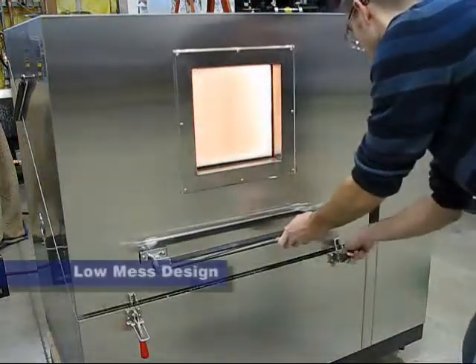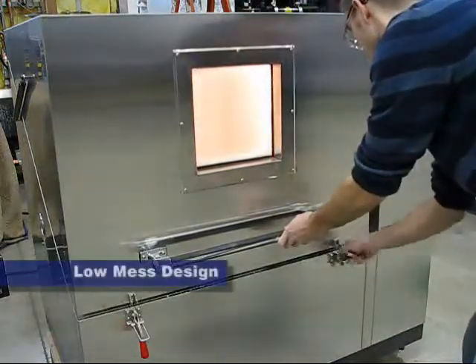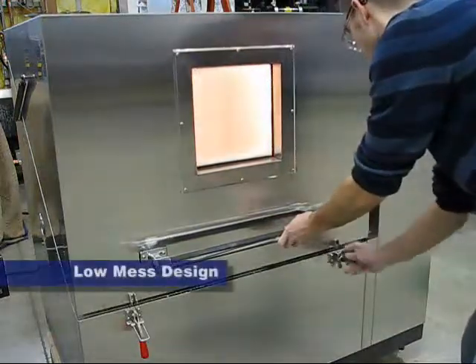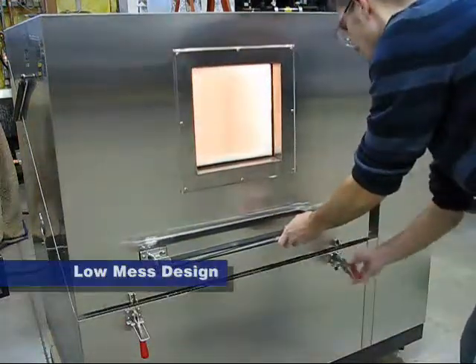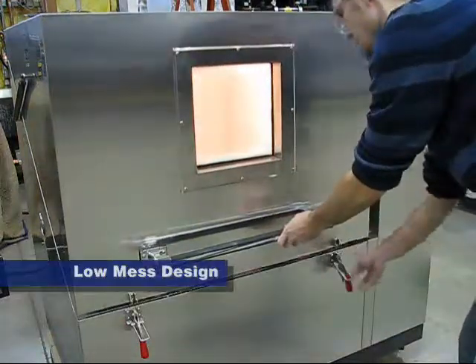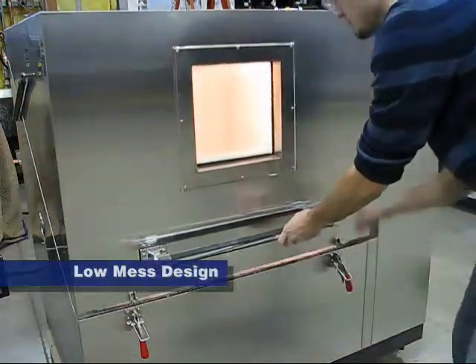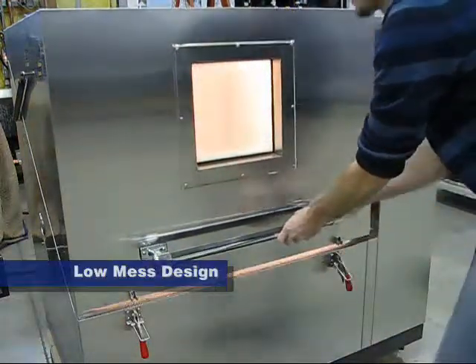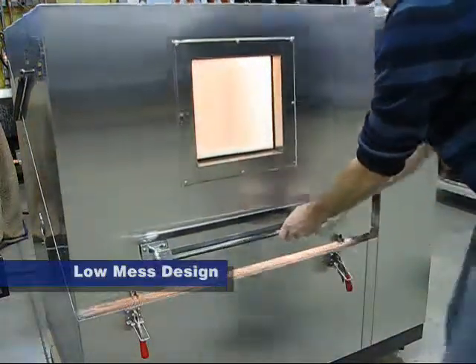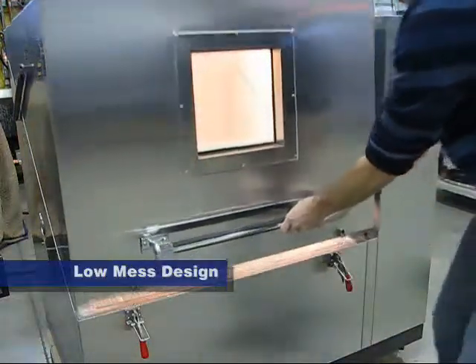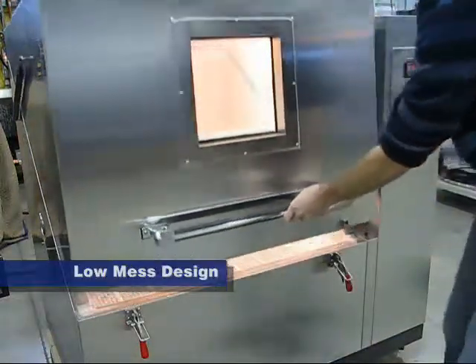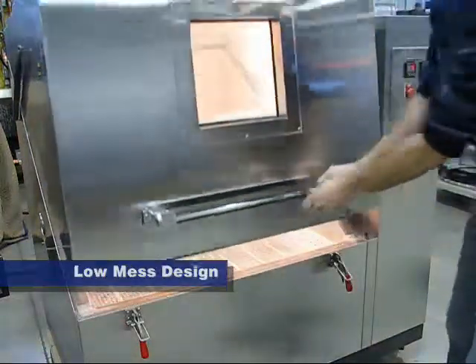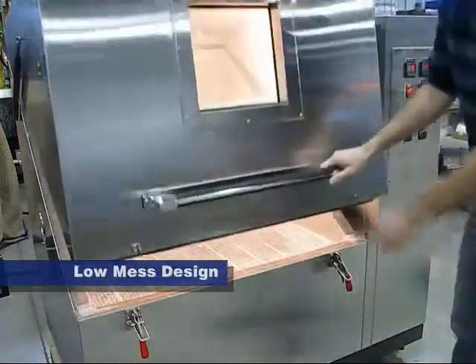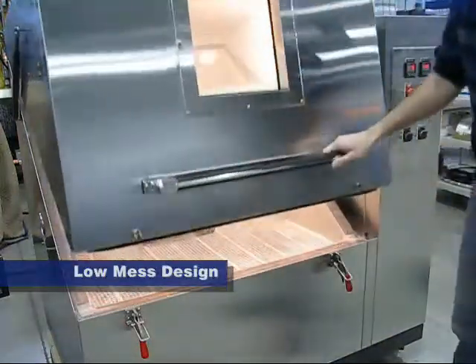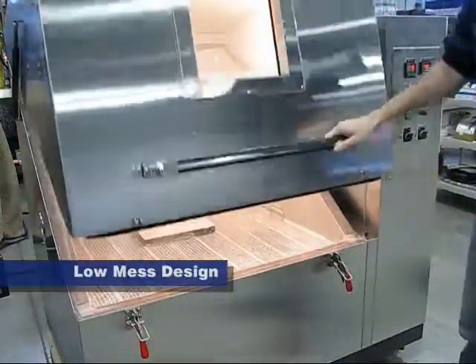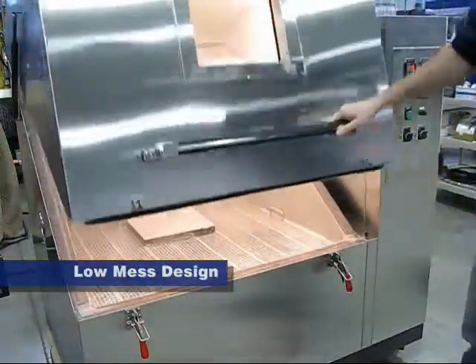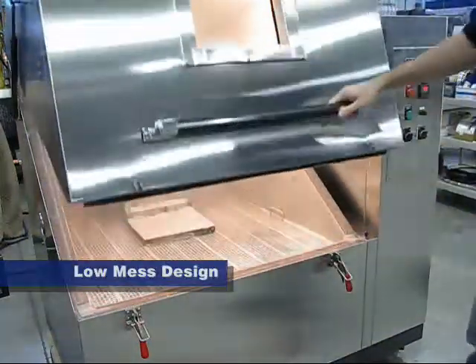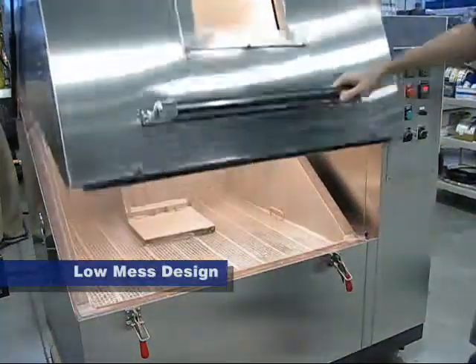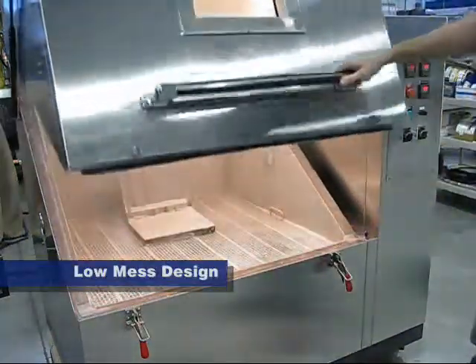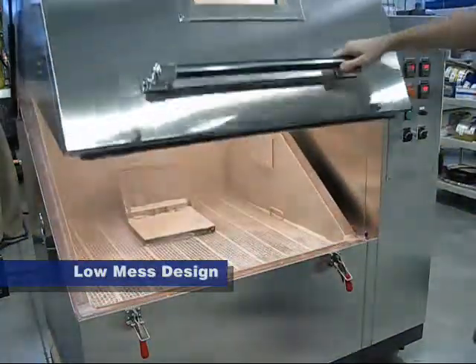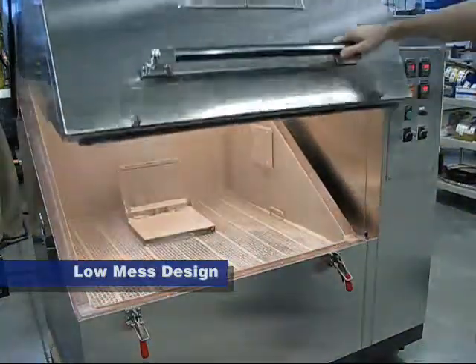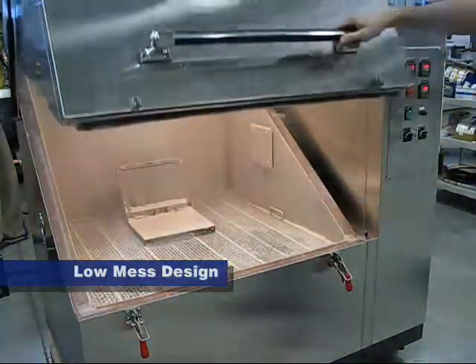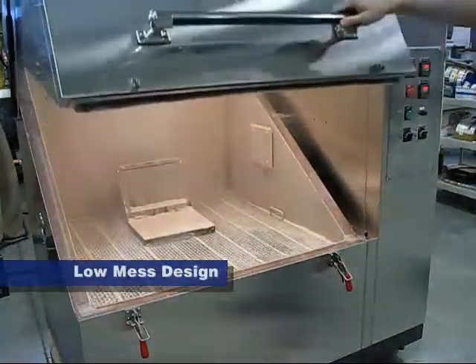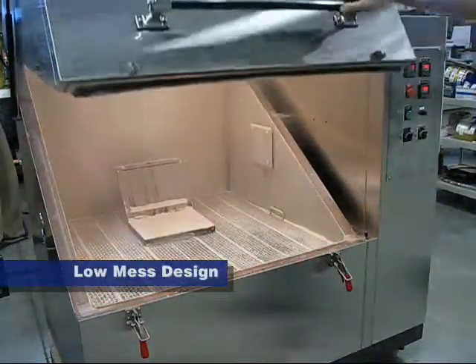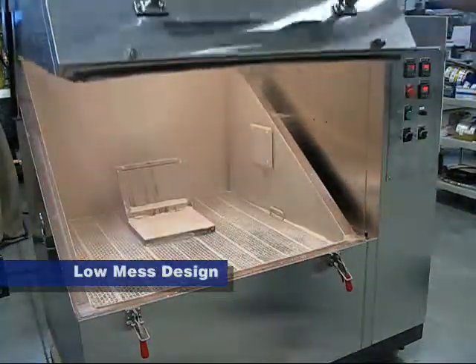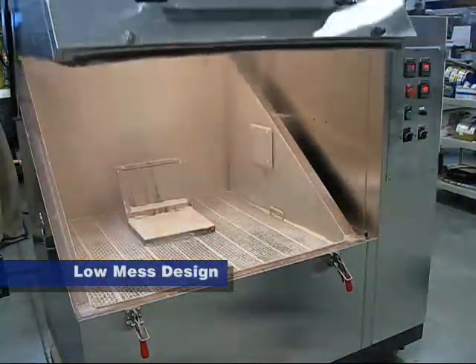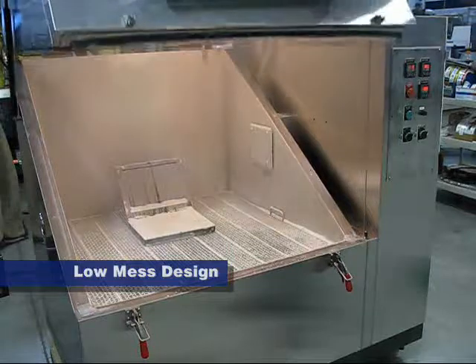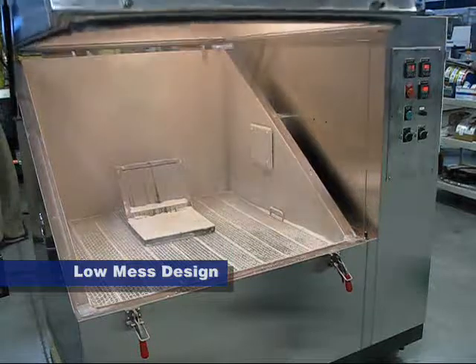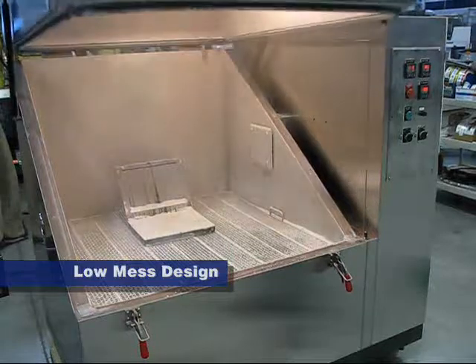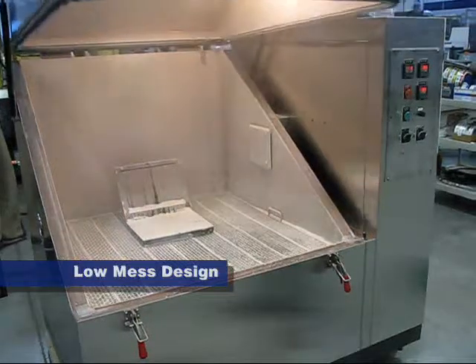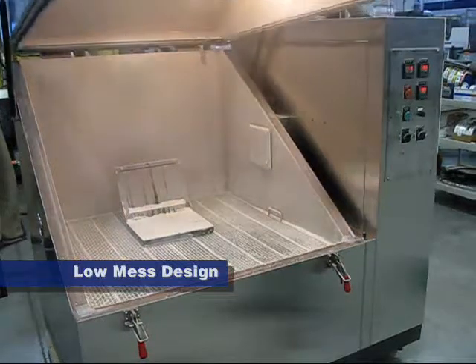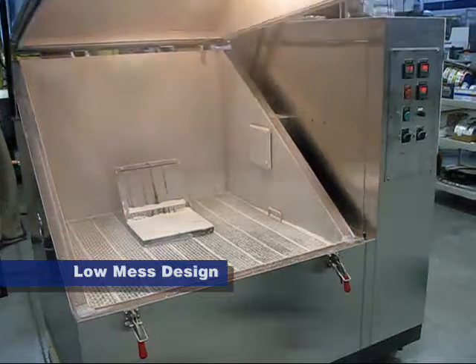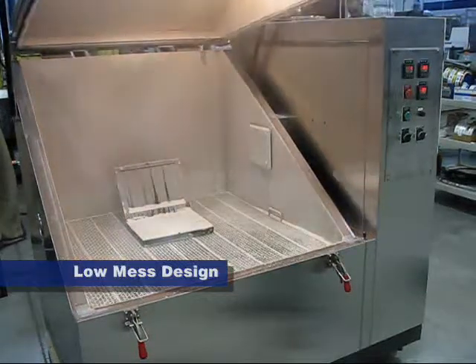The low mass design is suitable for working in a regular lab without having to isolate it in a special location.